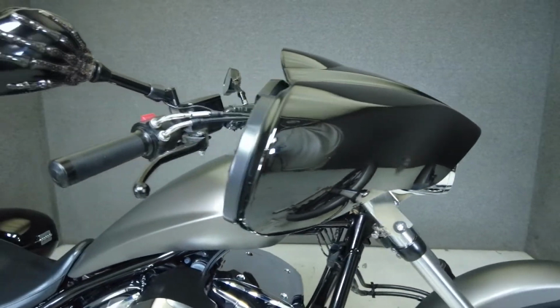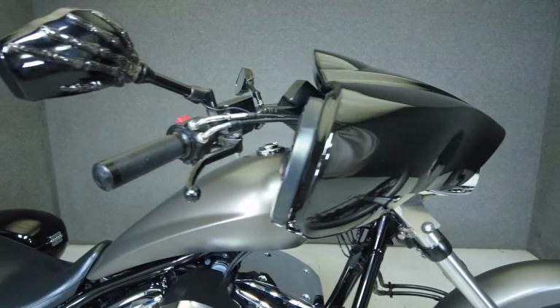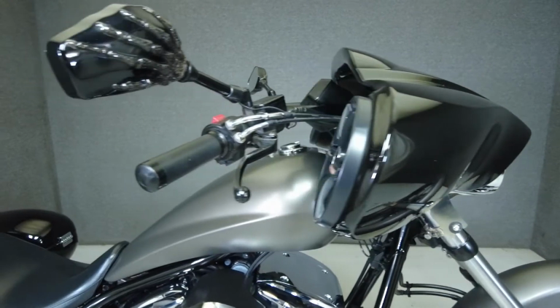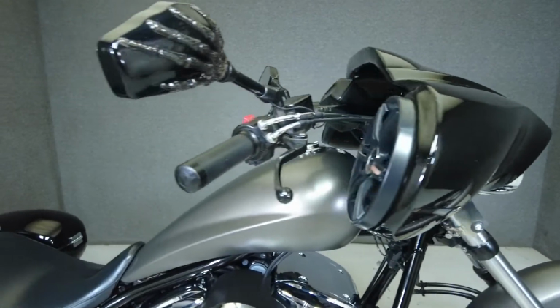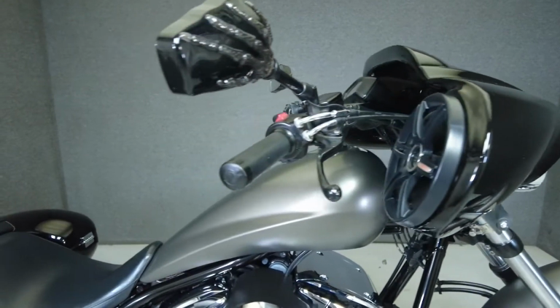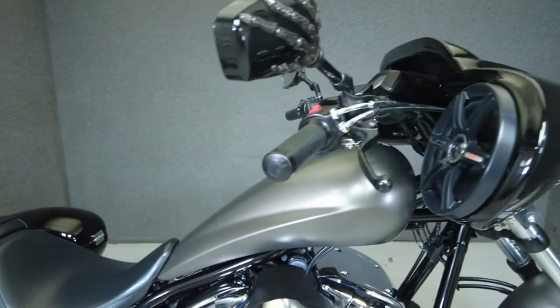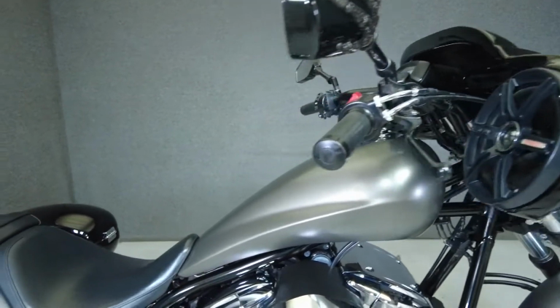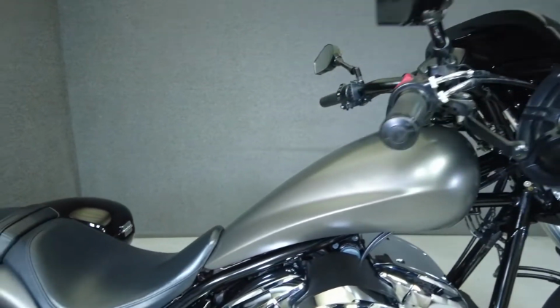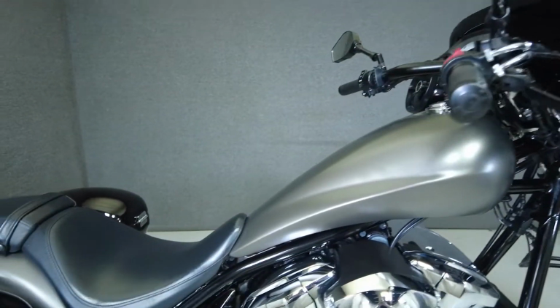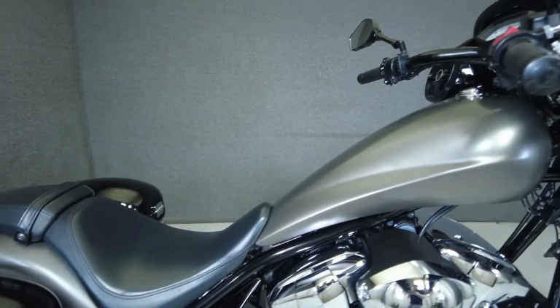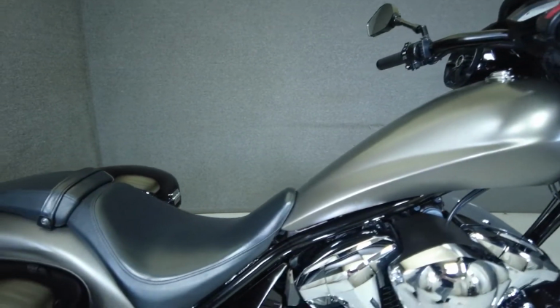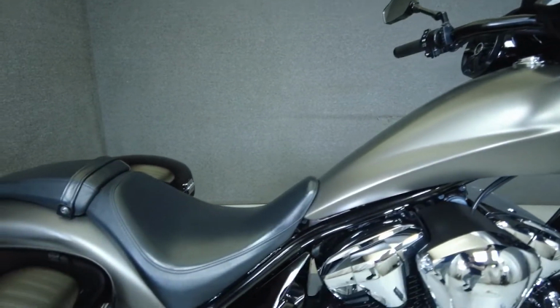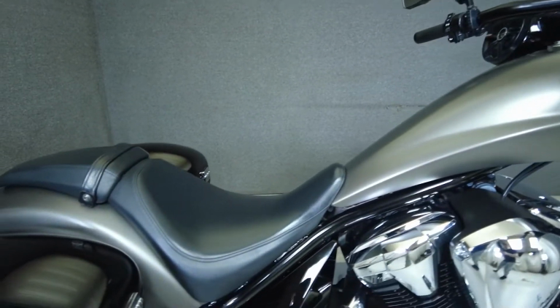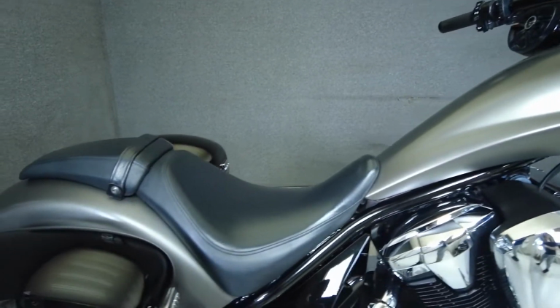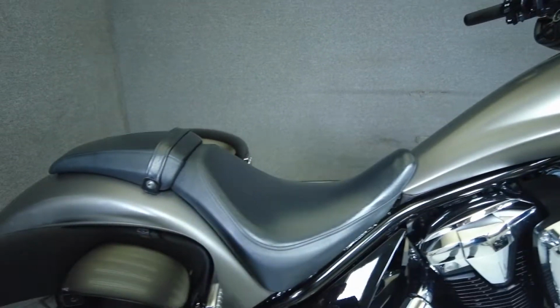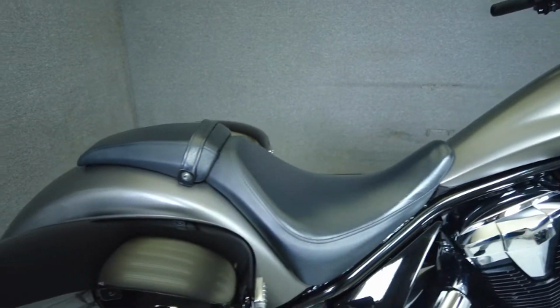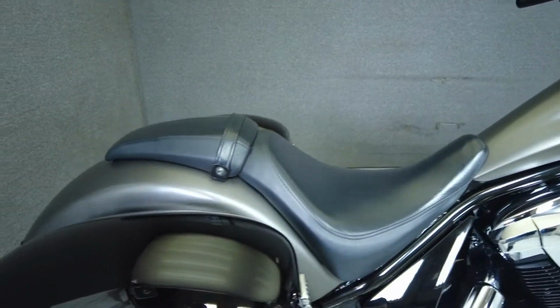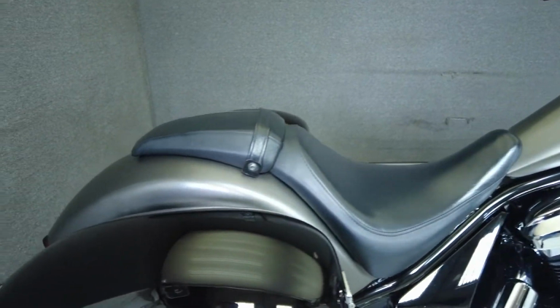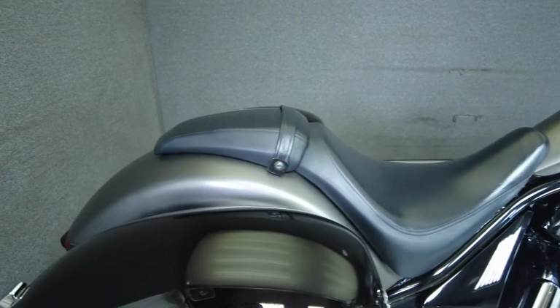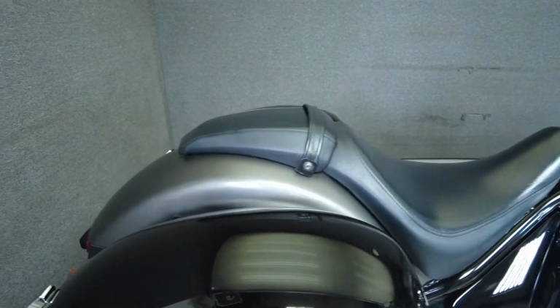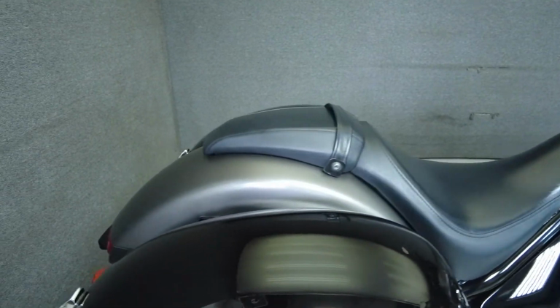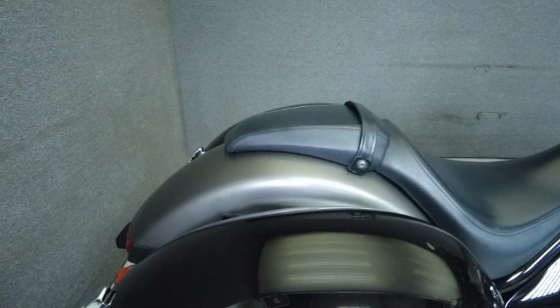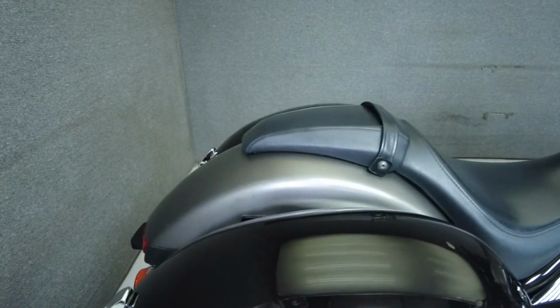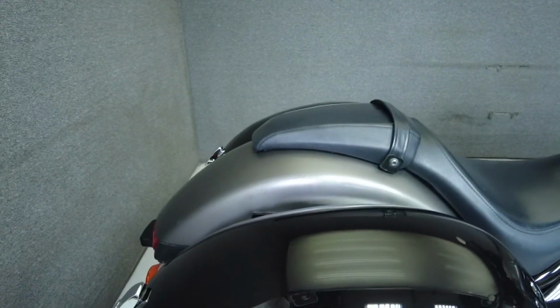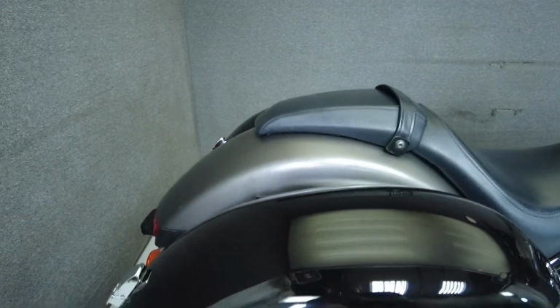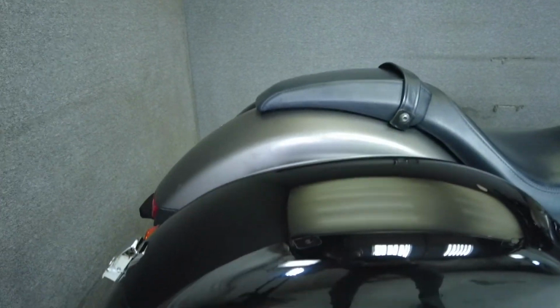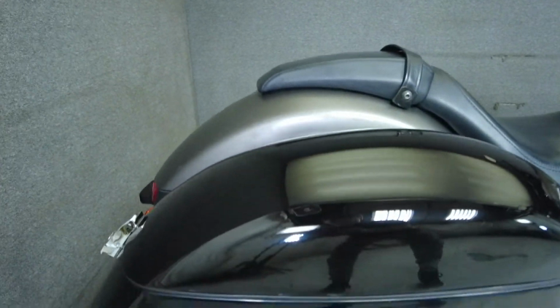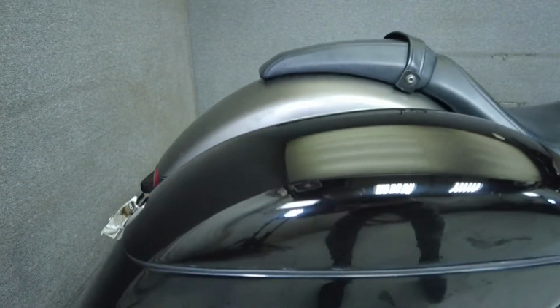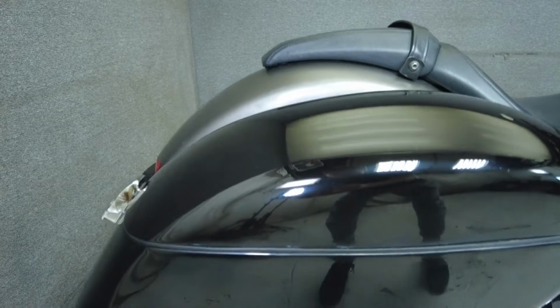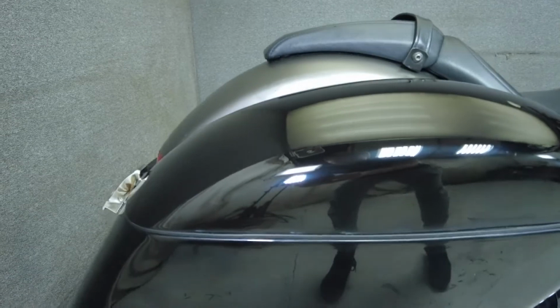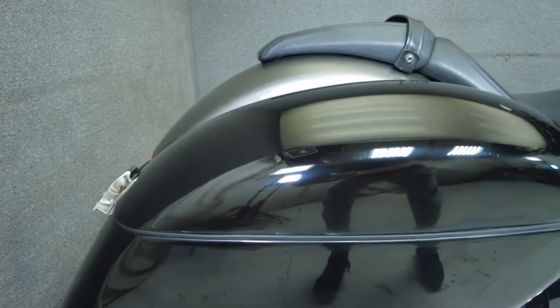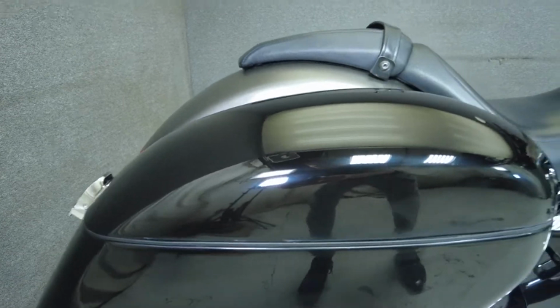It's been upgraded with an amplifier, two-speaker stereo system, aftermarket fairing, aftermarket mirrors, and aftermarket saddlebags.